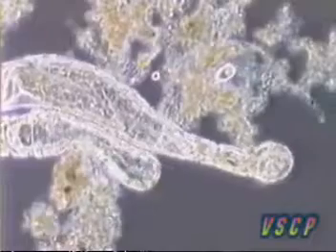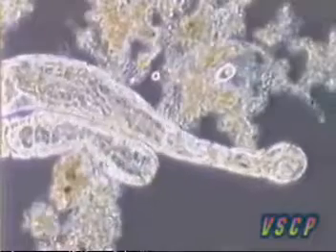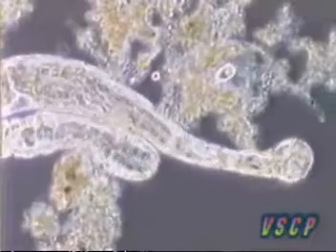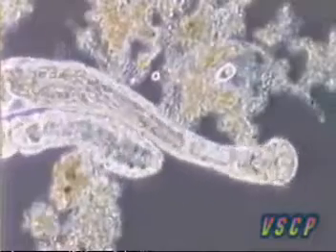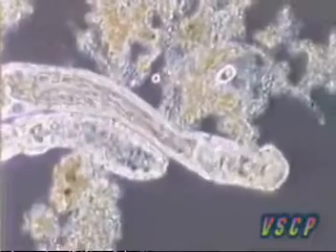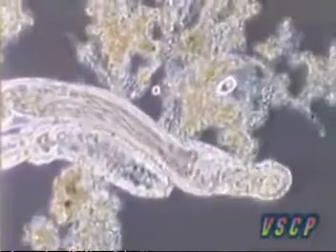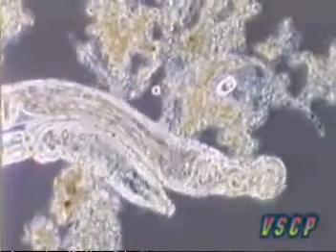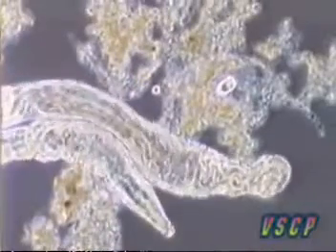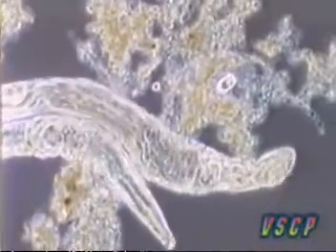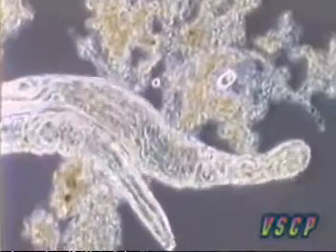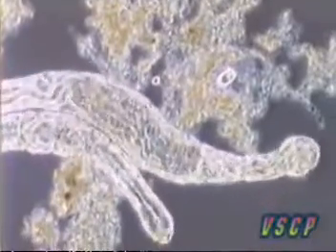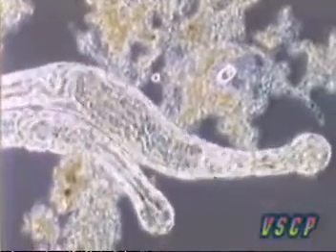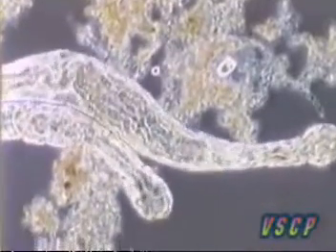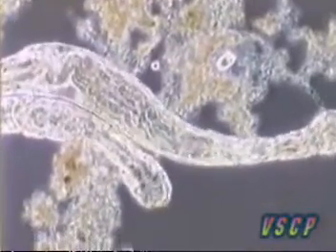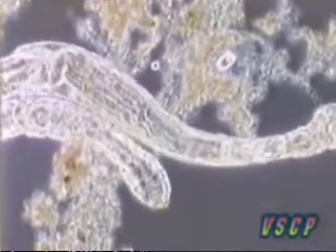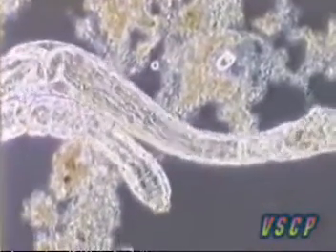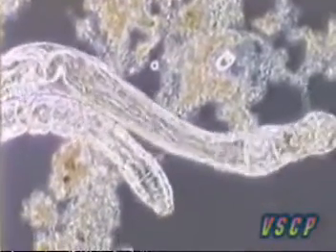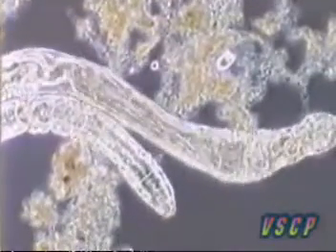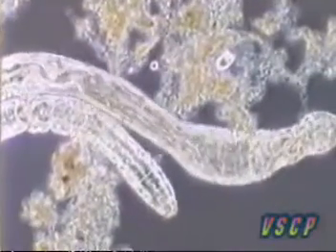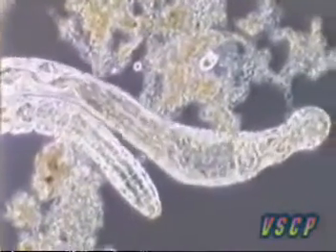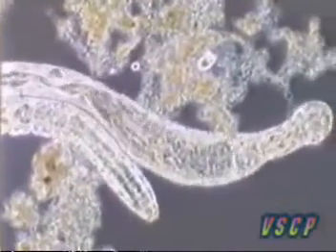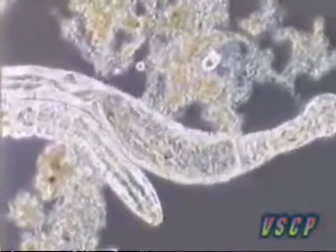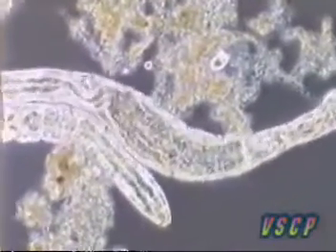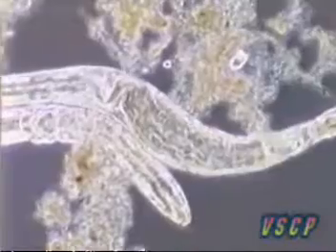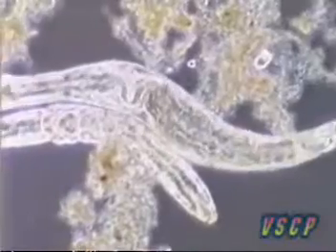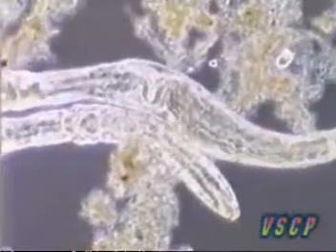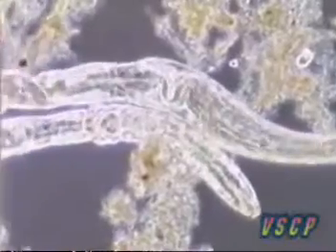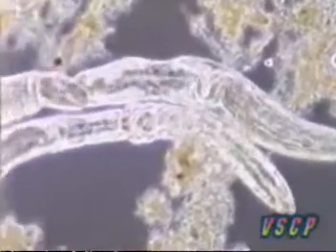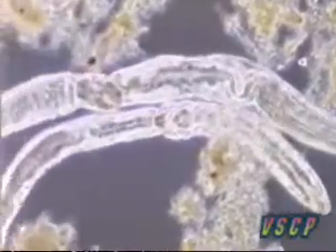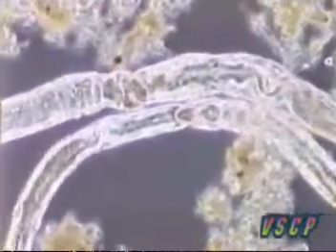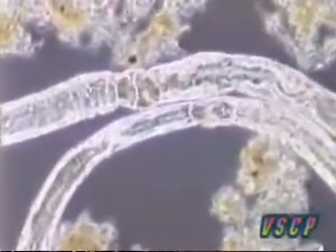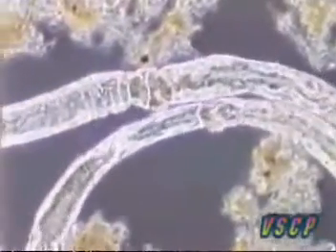Alisoma reproduction is direct — there is no larvae. Alisoma is often to be found in aged cultures.